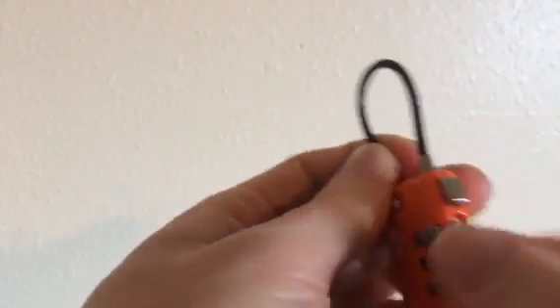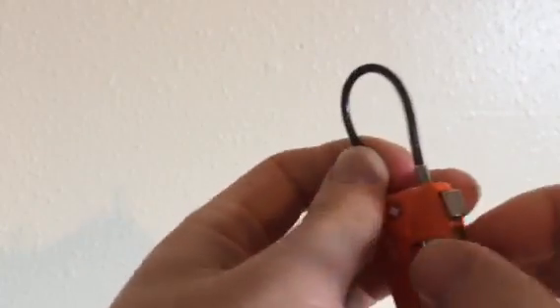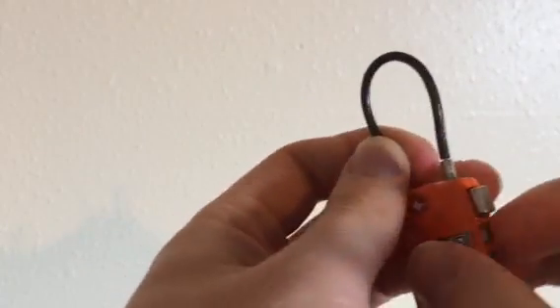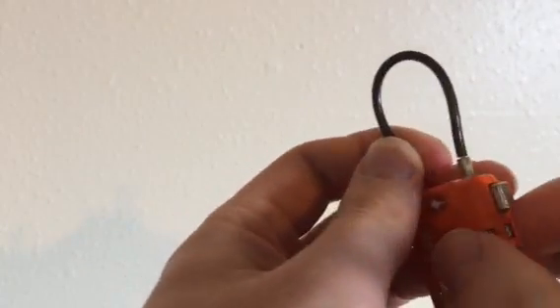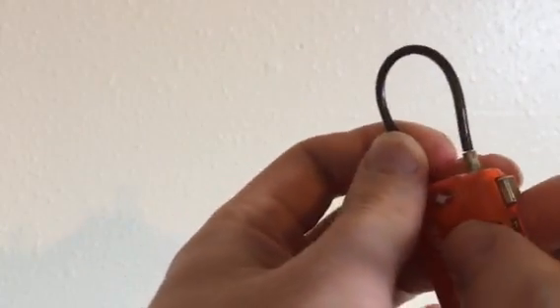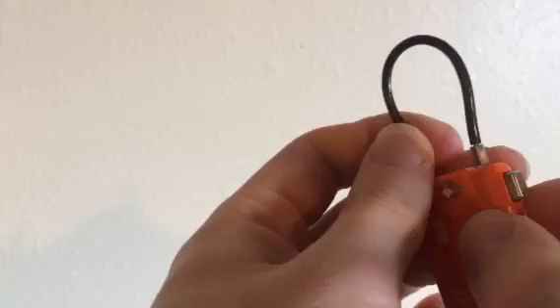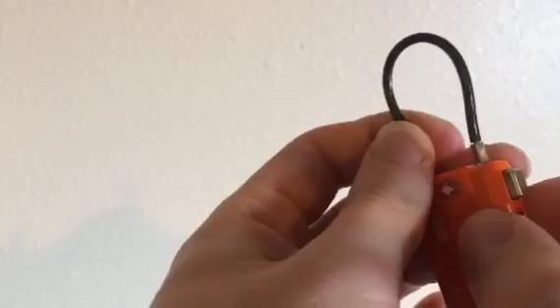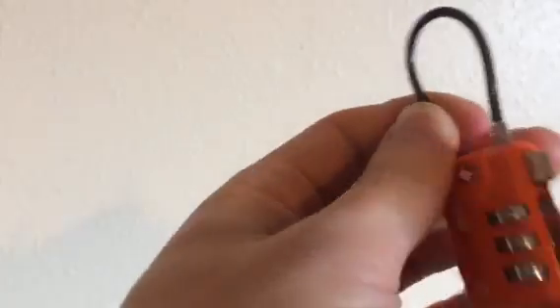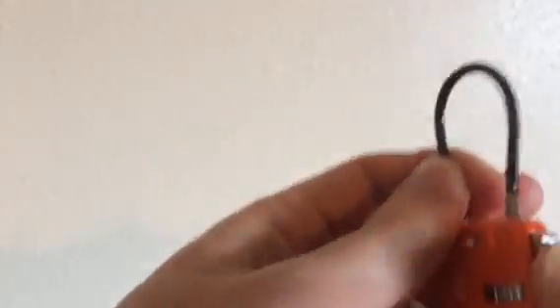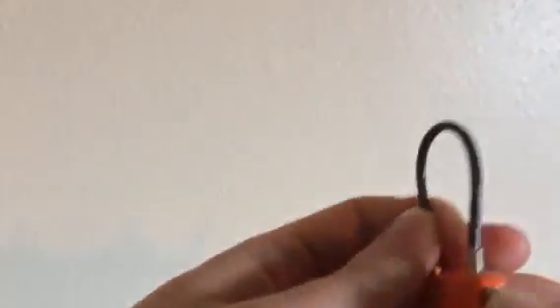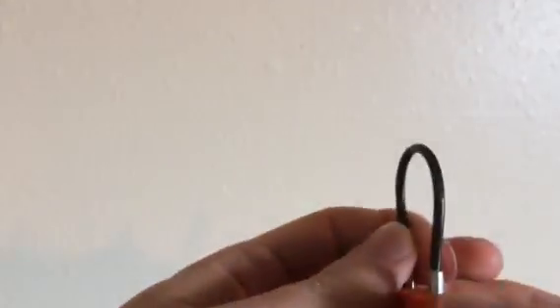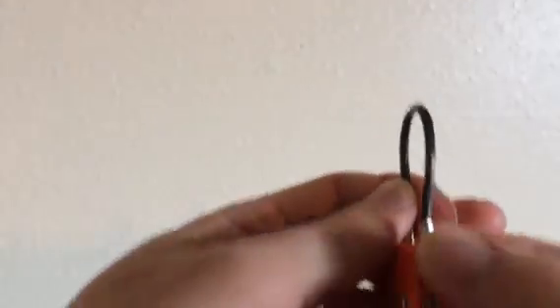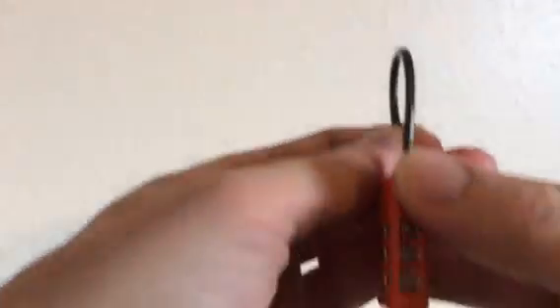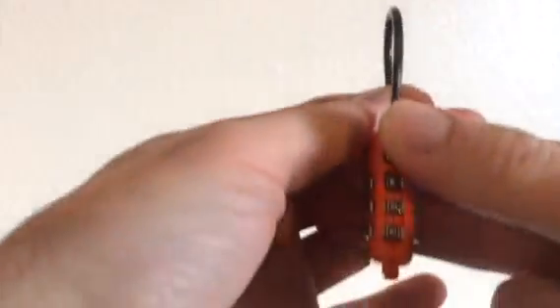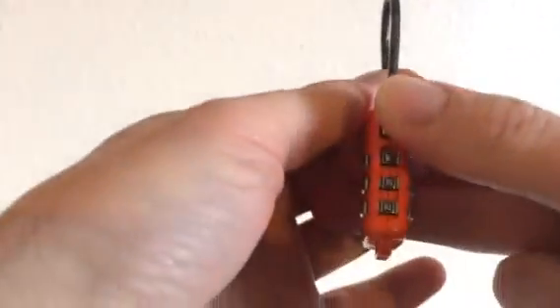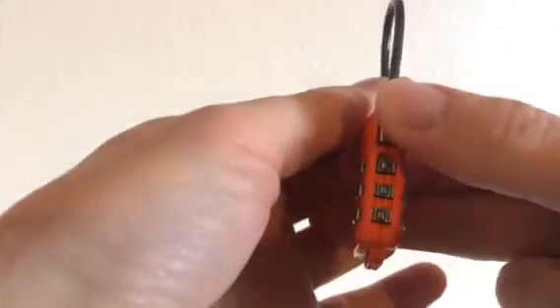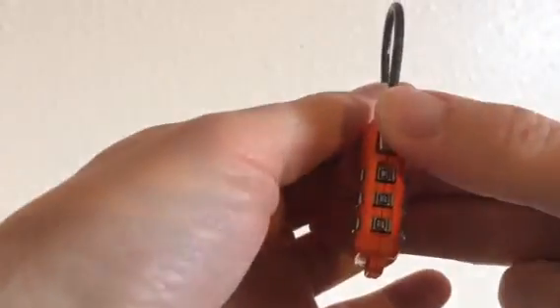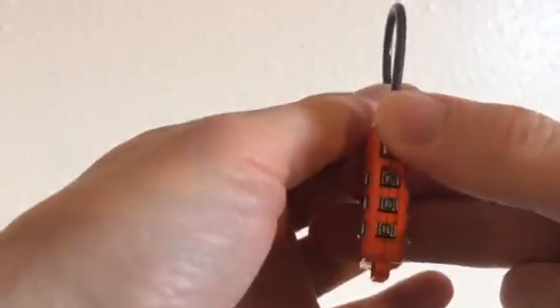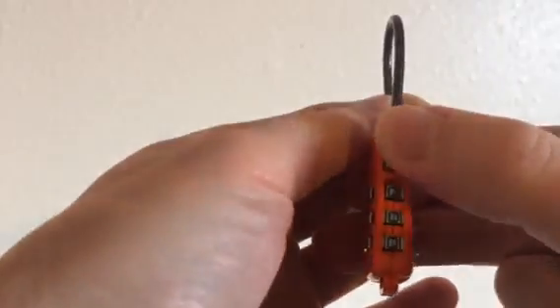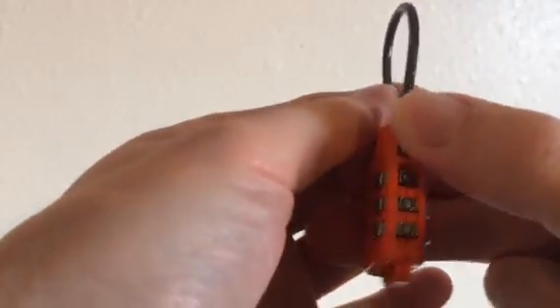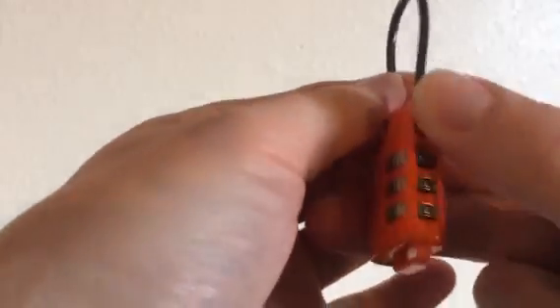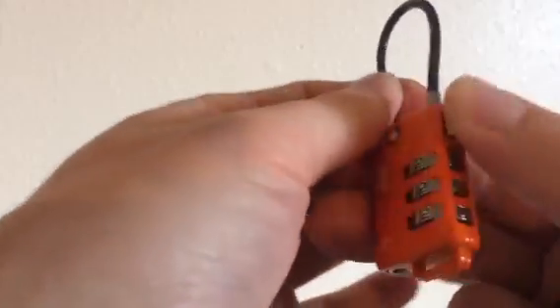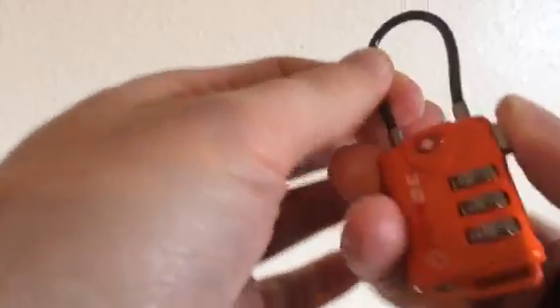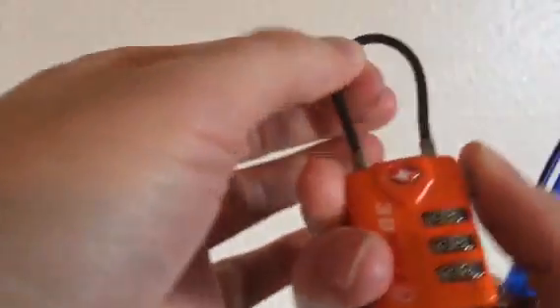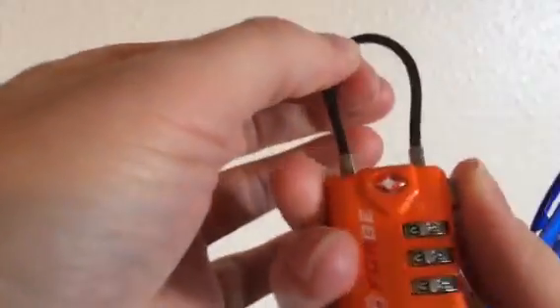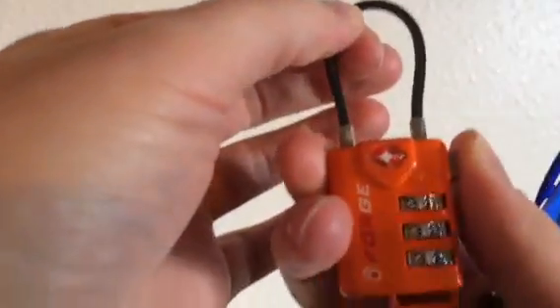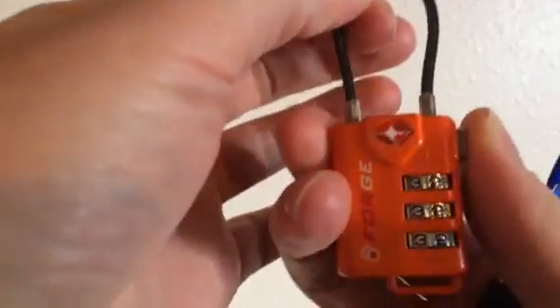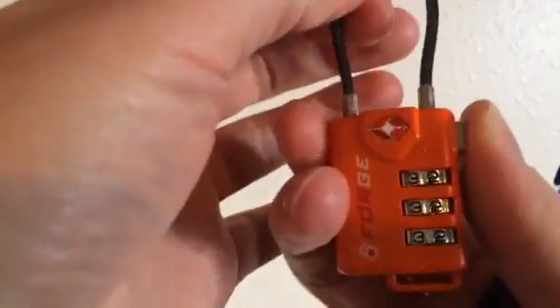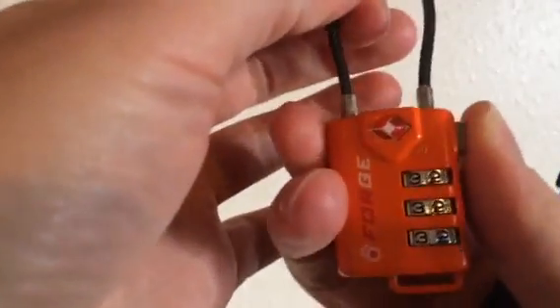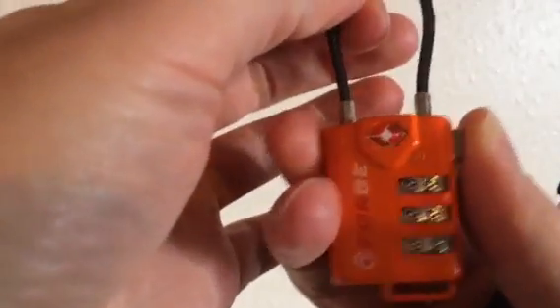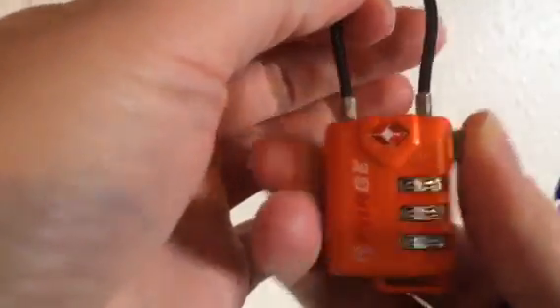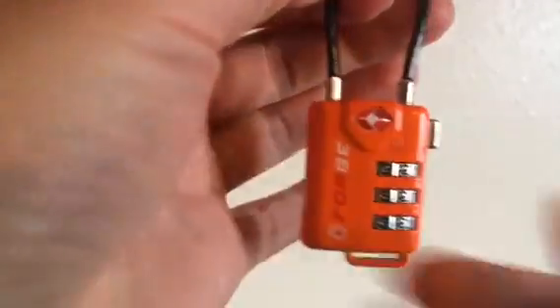You can see that it will not open on the original 000 combination. You have to use the new one. So that's how you set the combination.